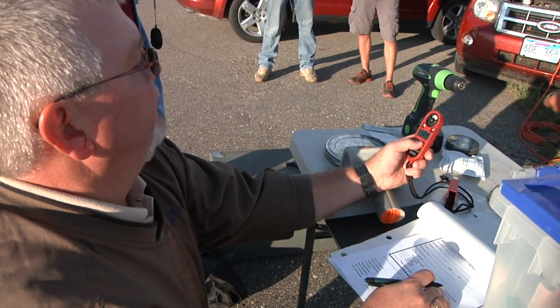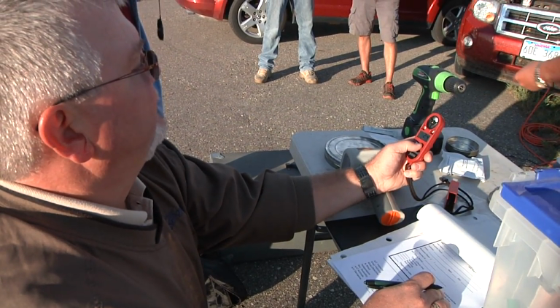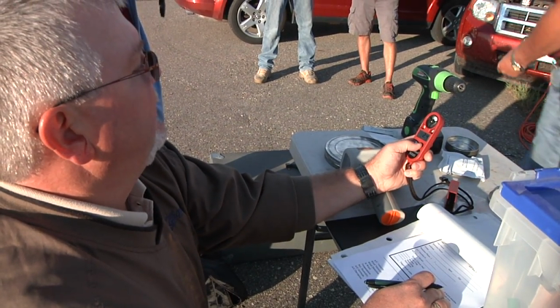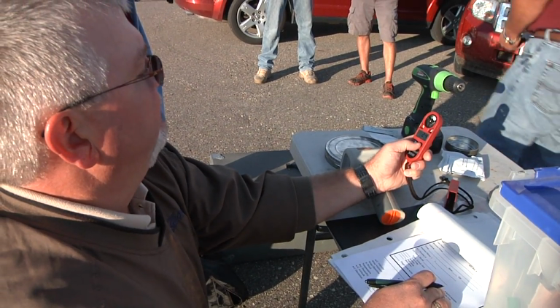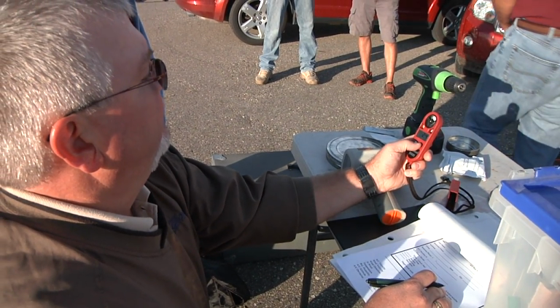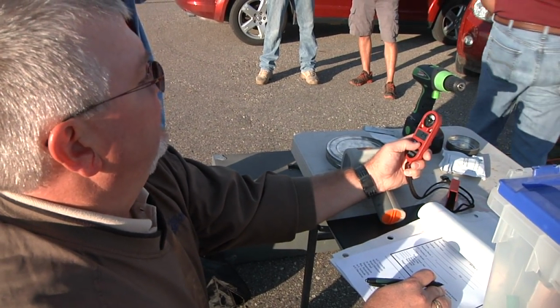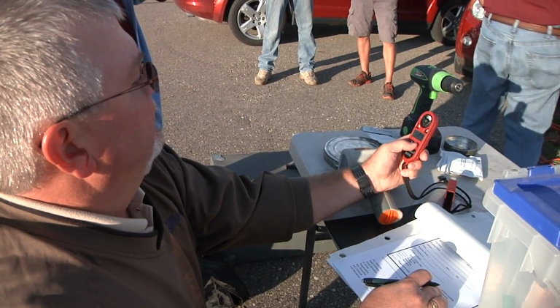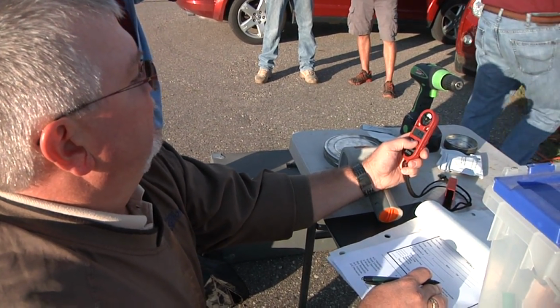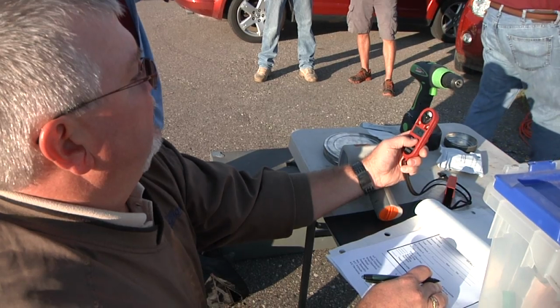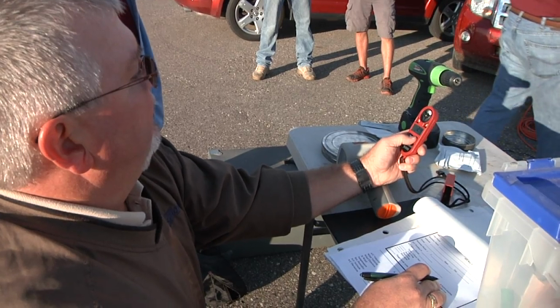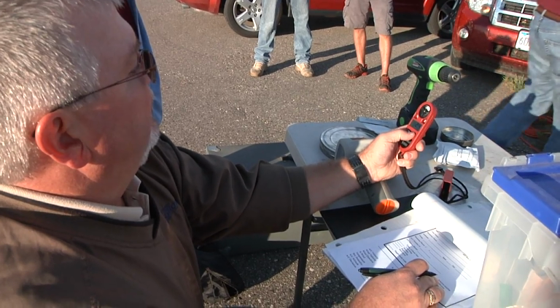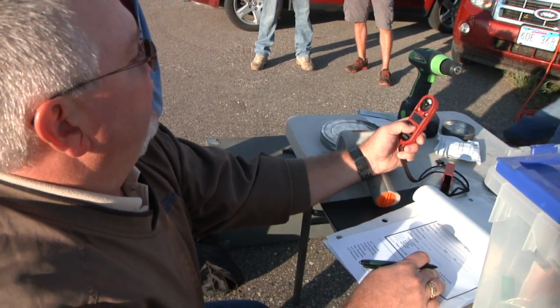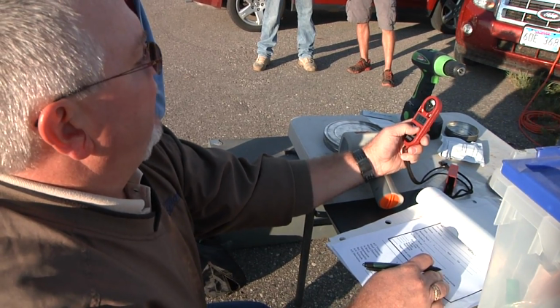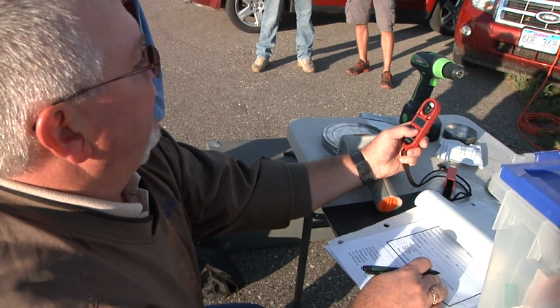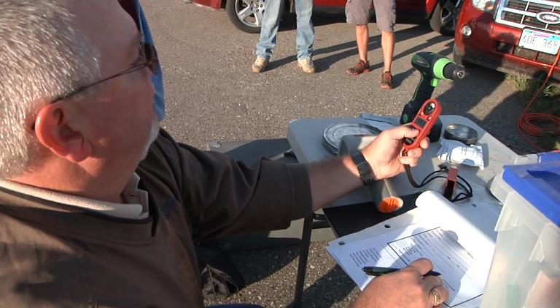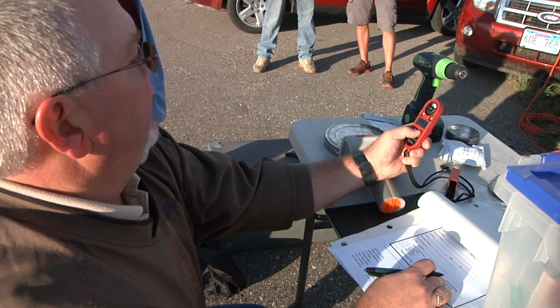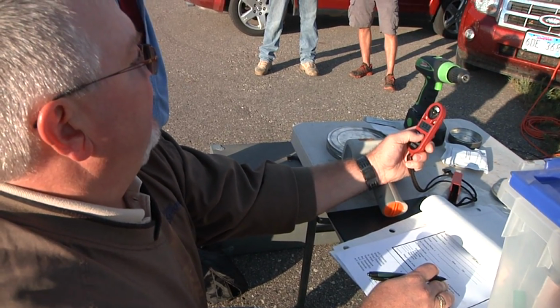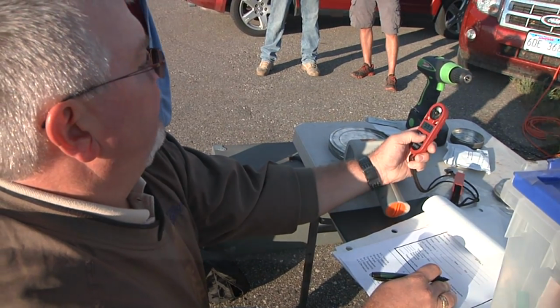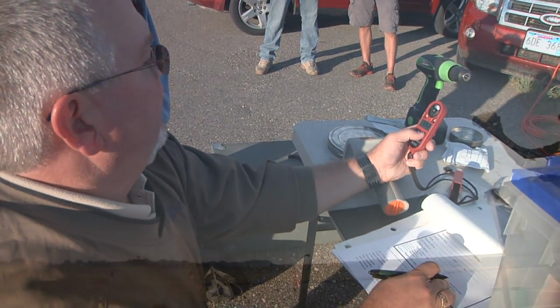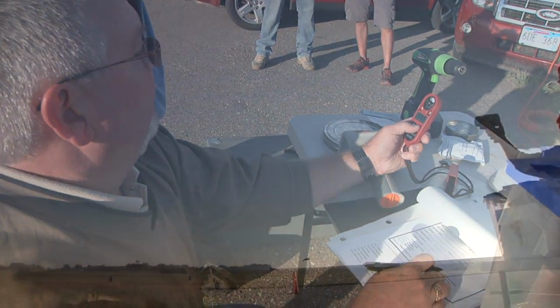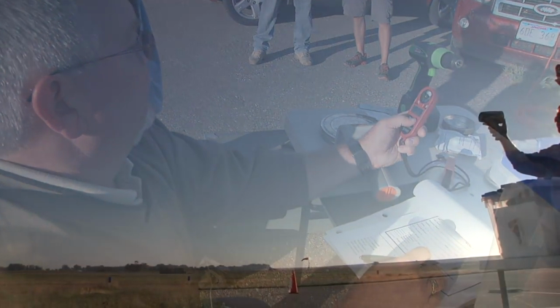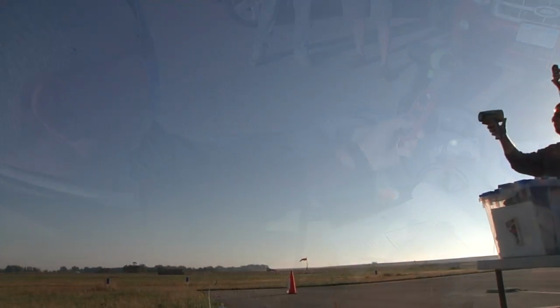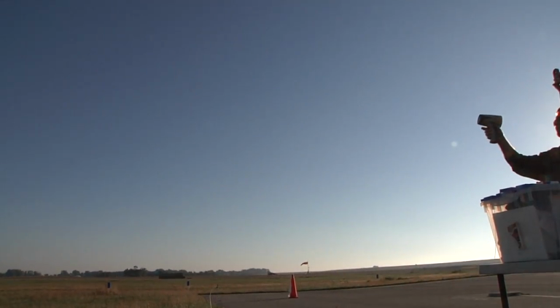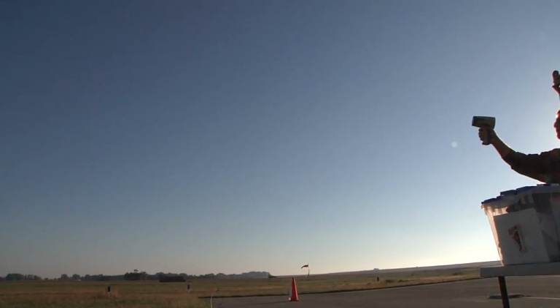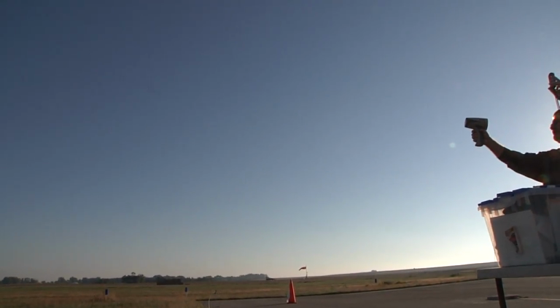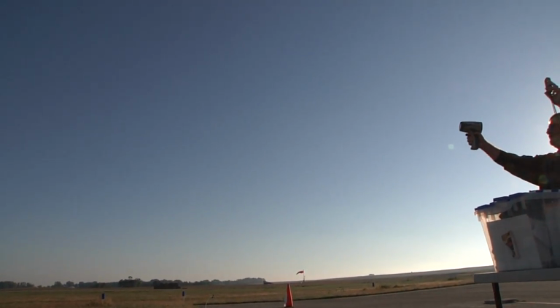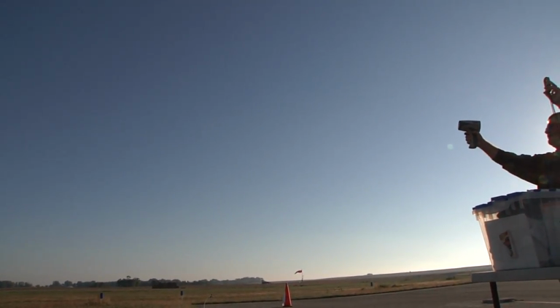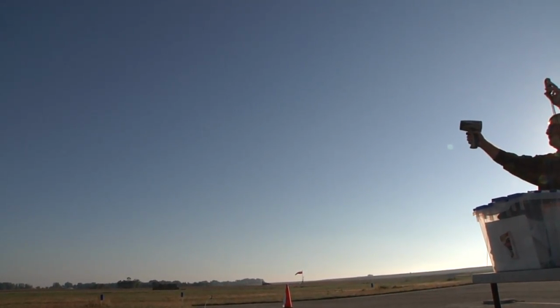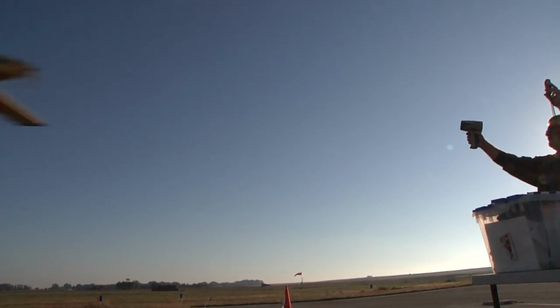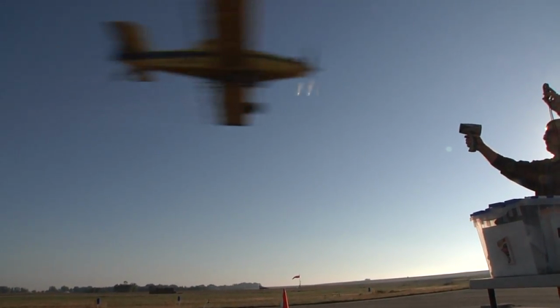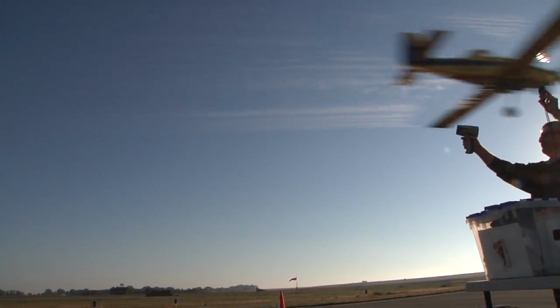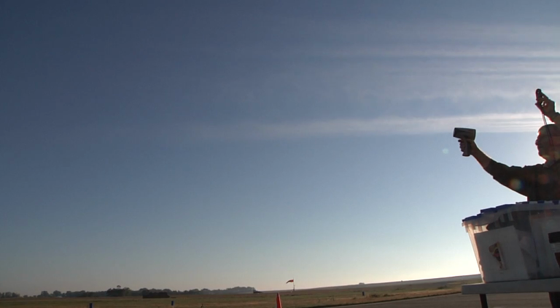Wheat Growers' Brad Rudin is one of three people in South Dakota who are certified analysts for the Operation Safe program.